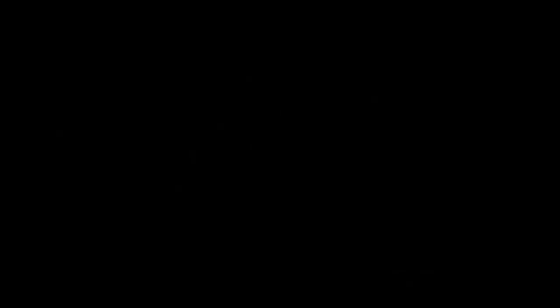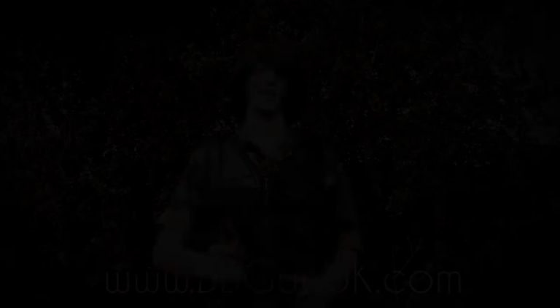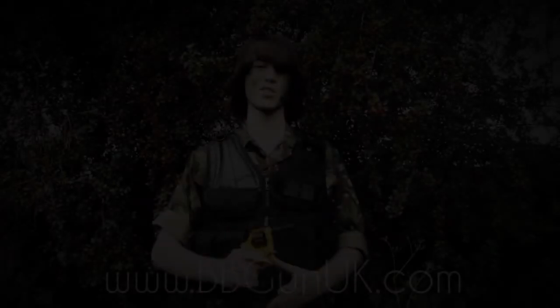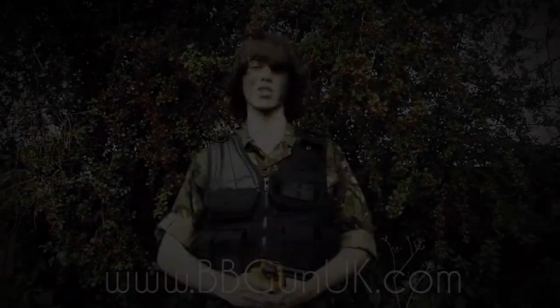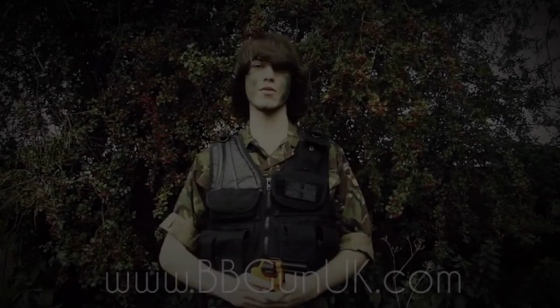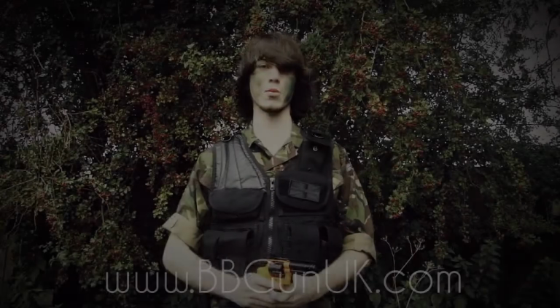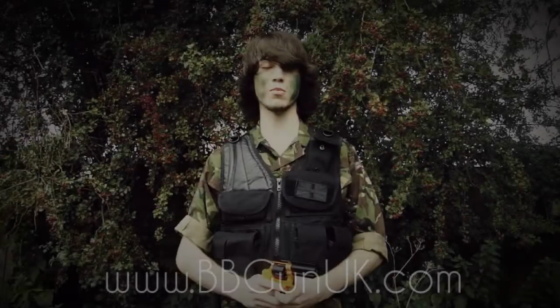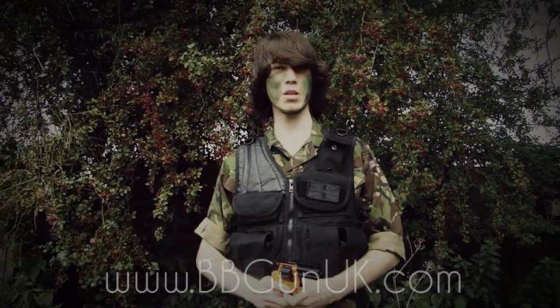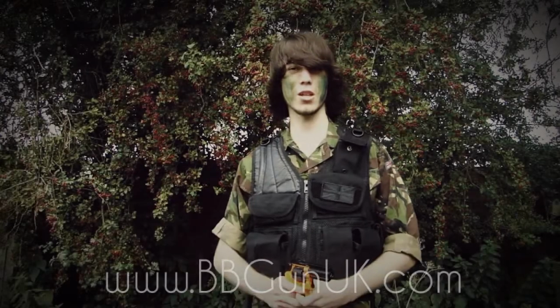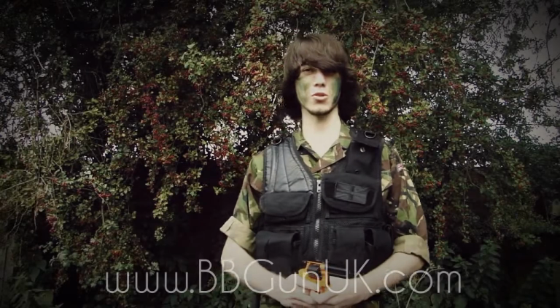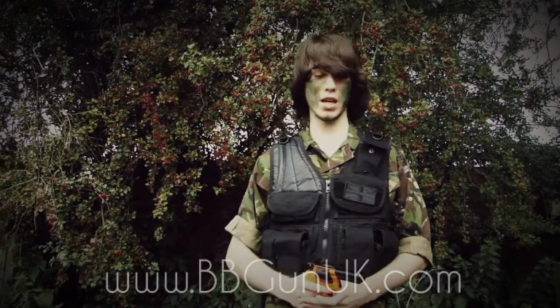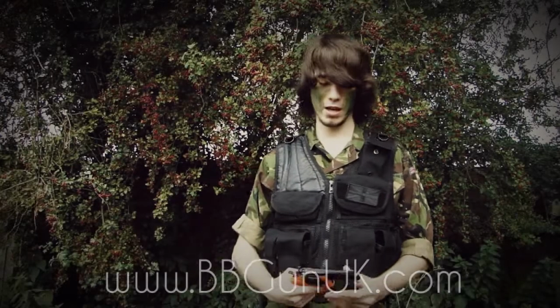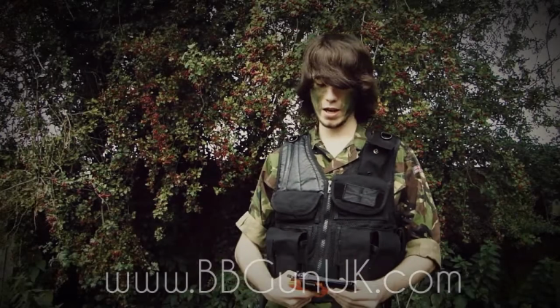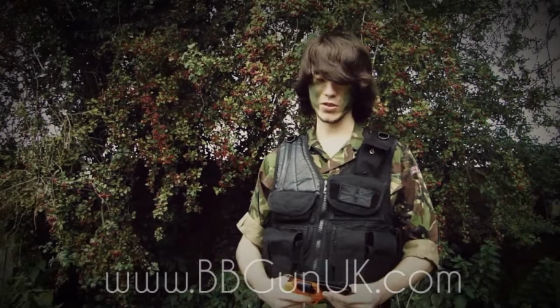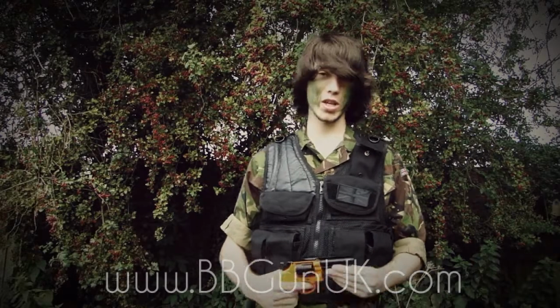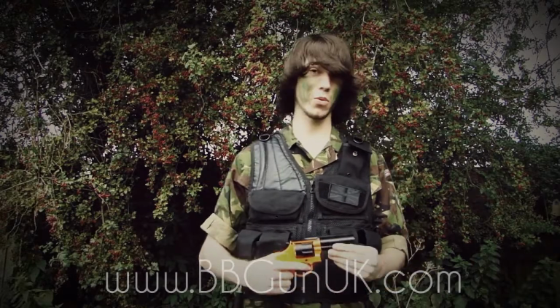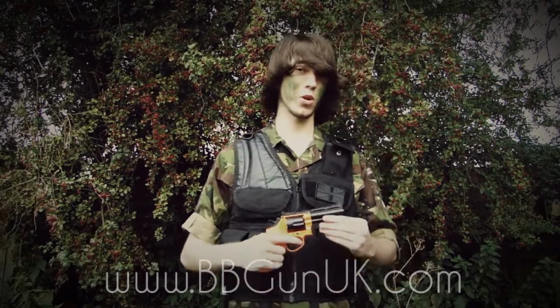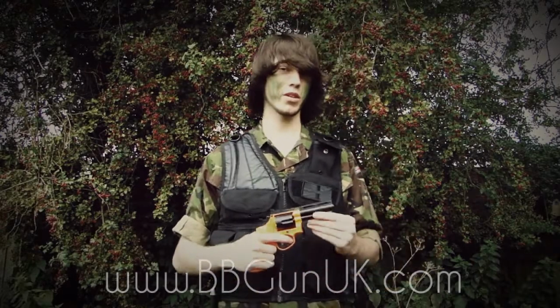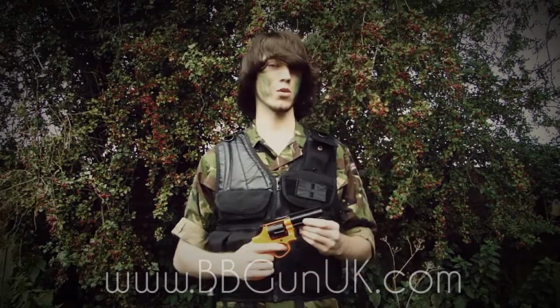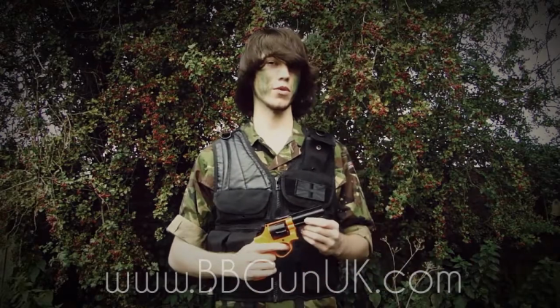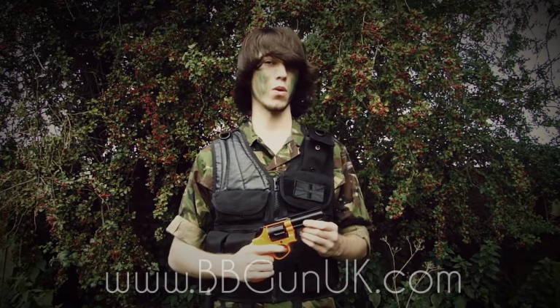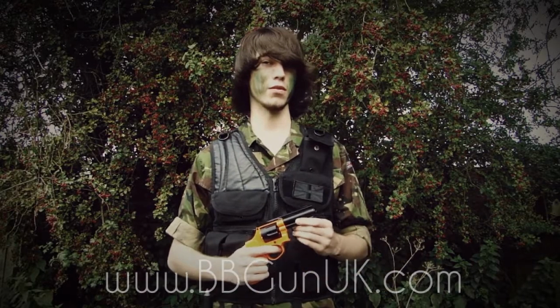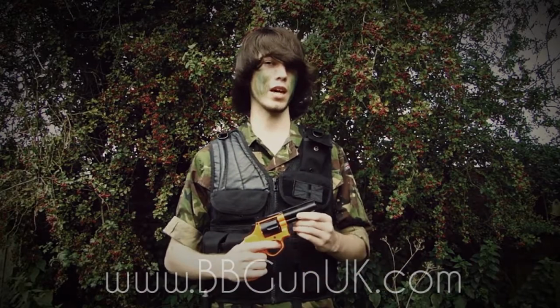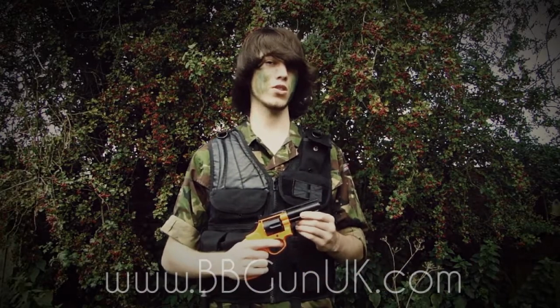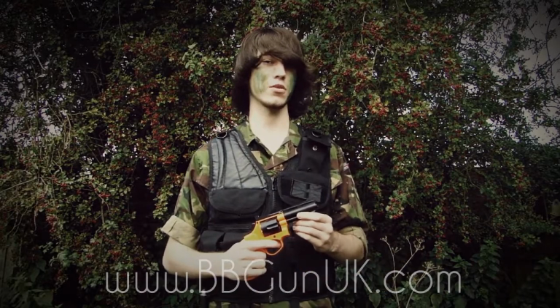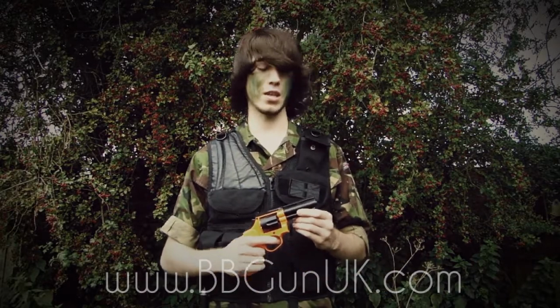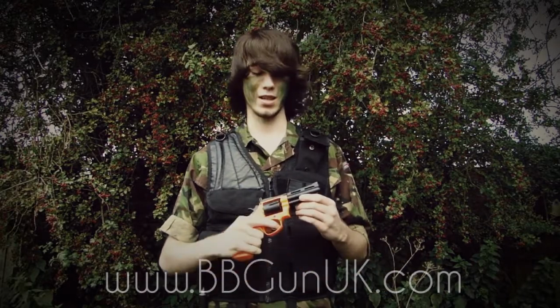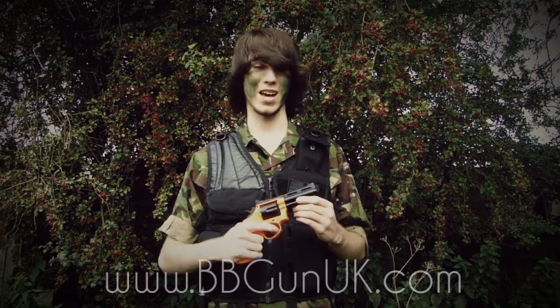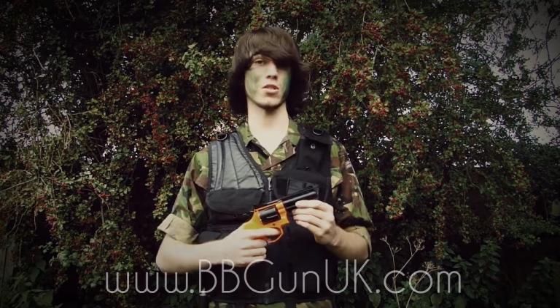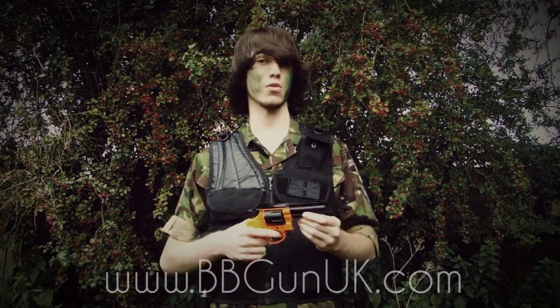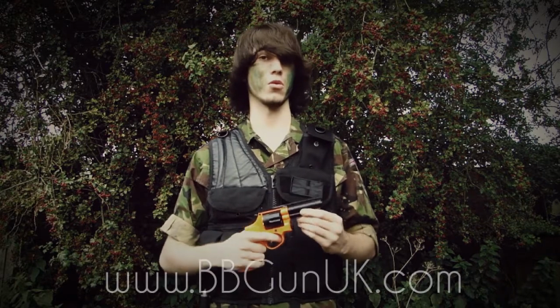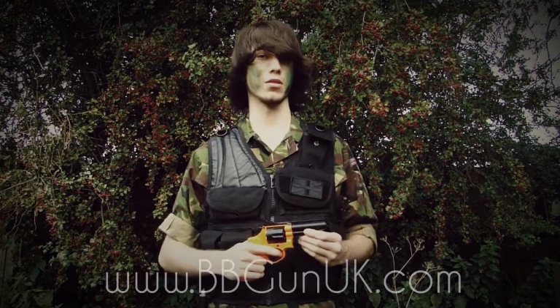Hey guys, it's Steve here with BBGunUK and today we've got a nice little review of the HFC gas revolver.